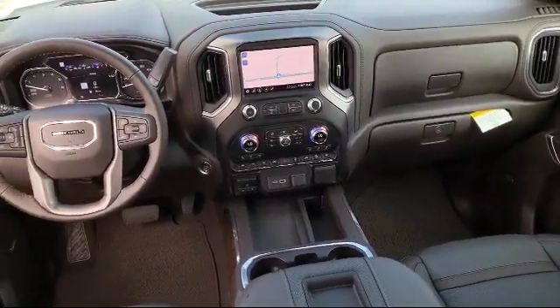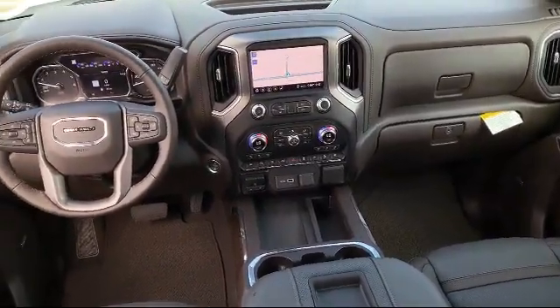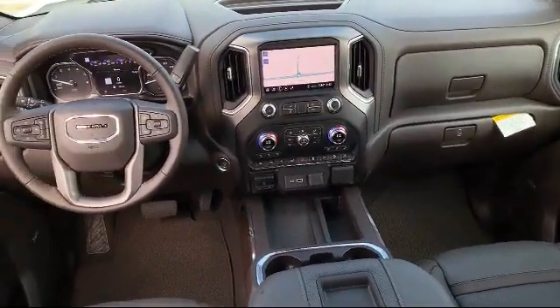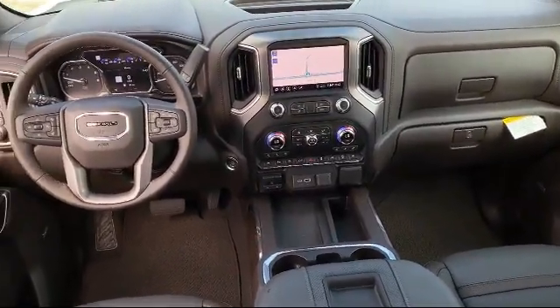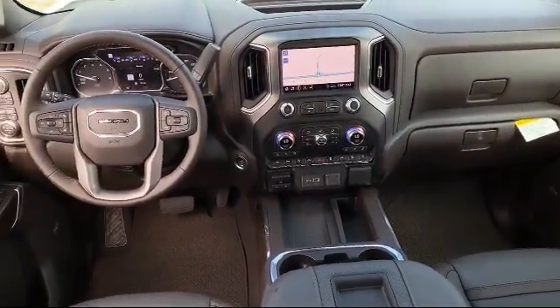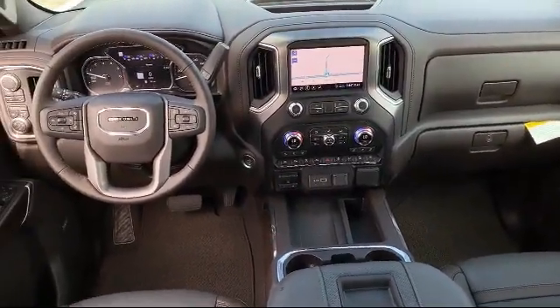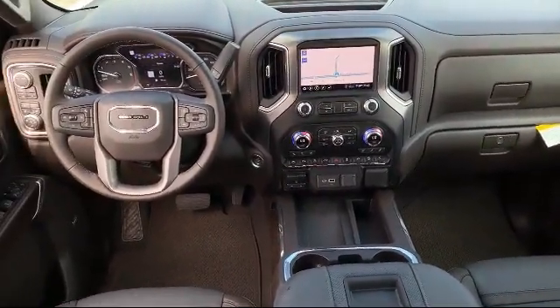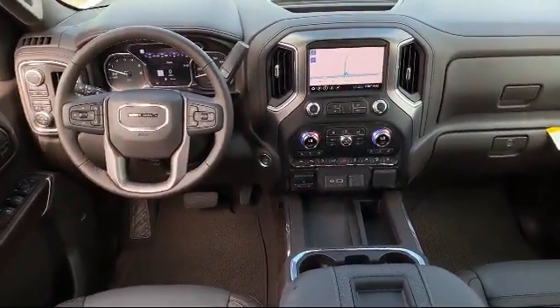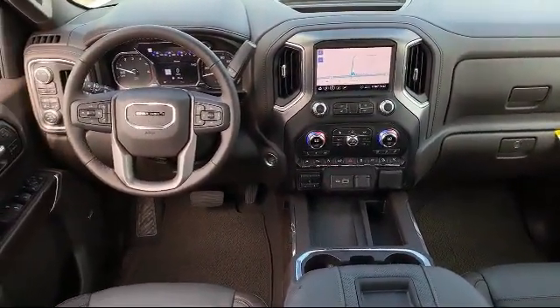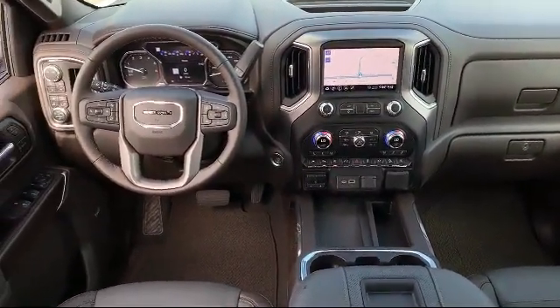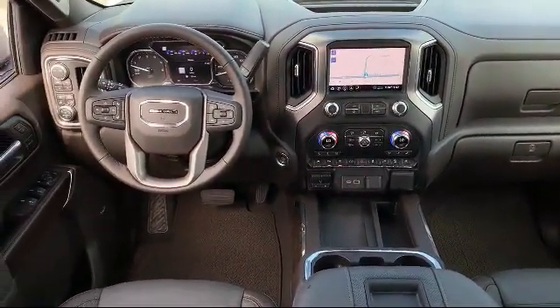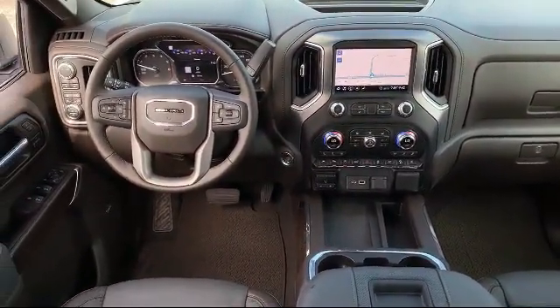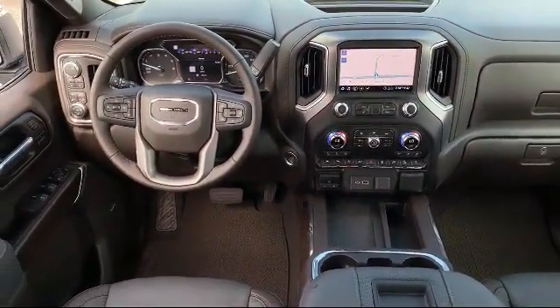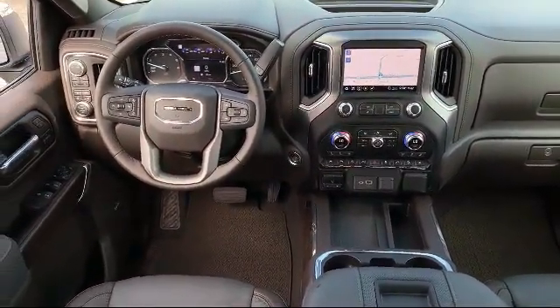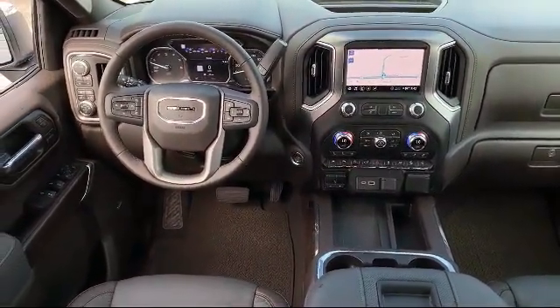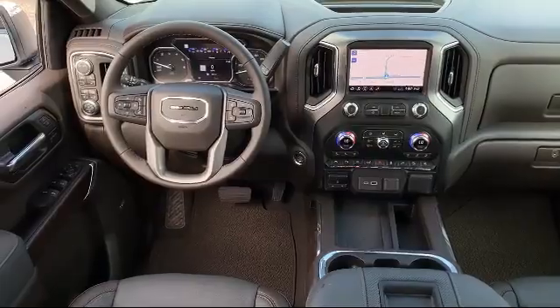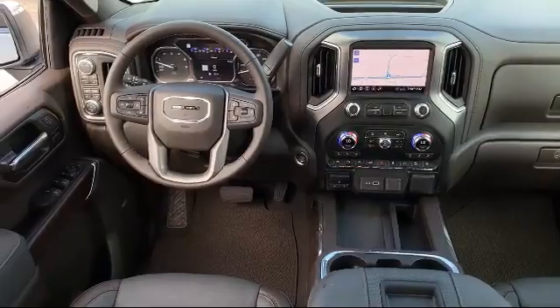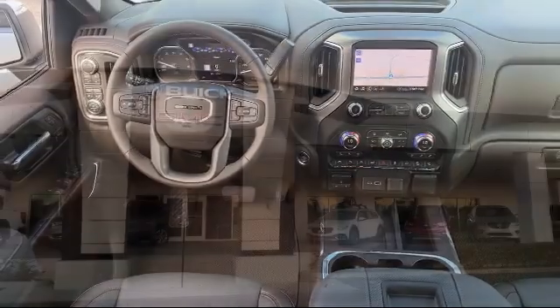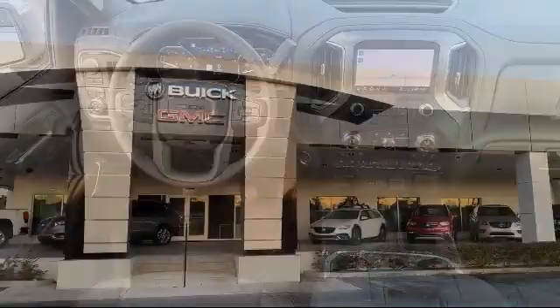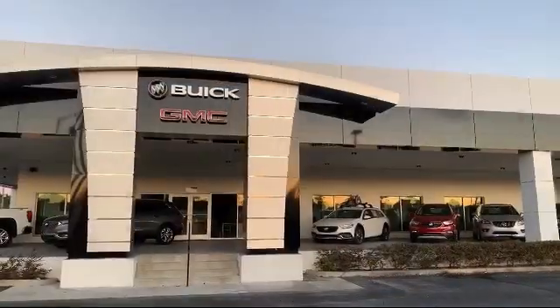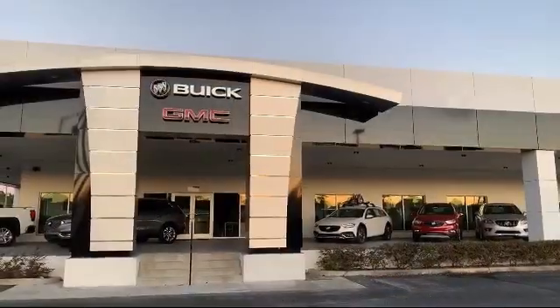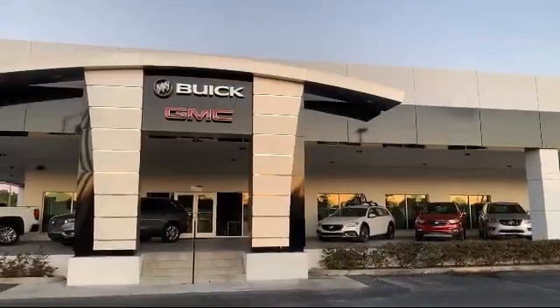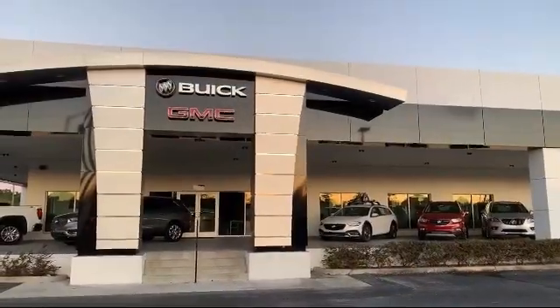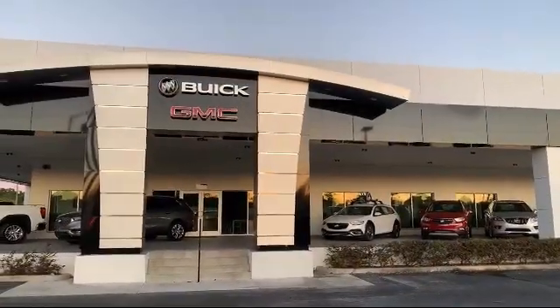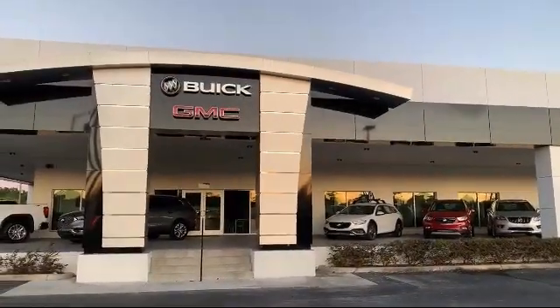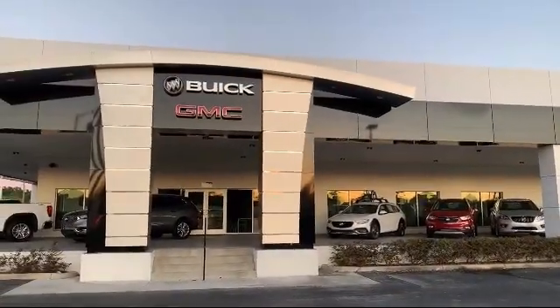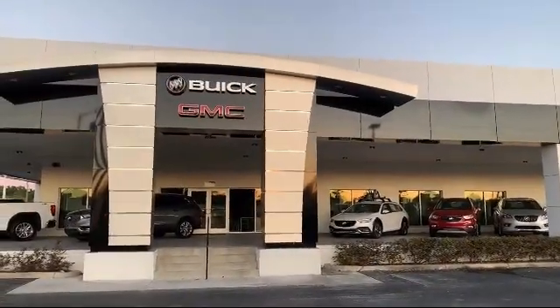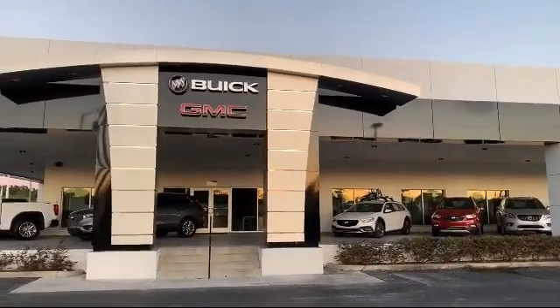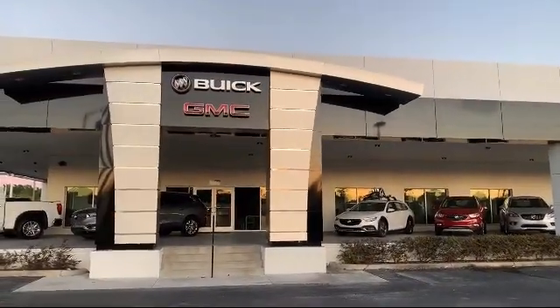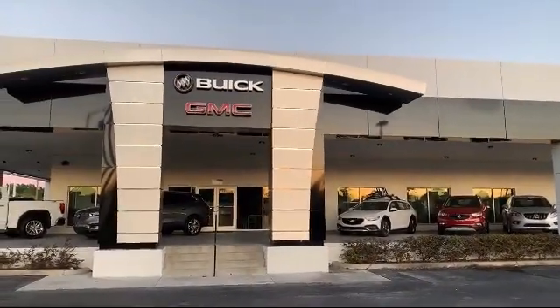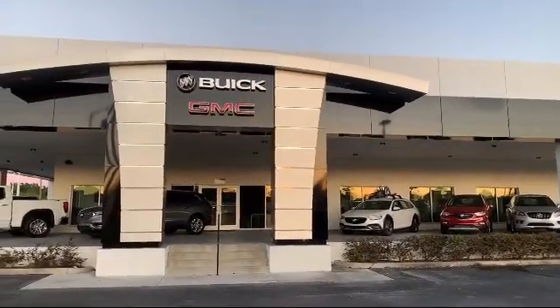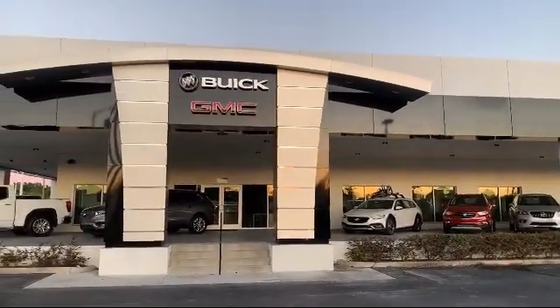So come see us today. Kaiser Buick GMC Truck is located at 1590 South Woodland Boulevard in Deland.